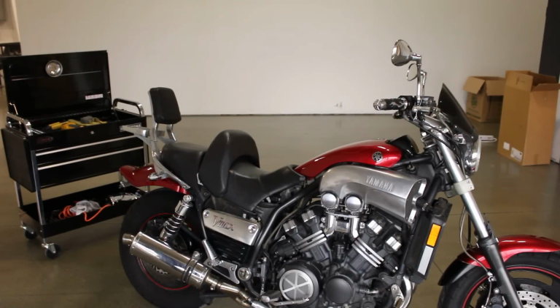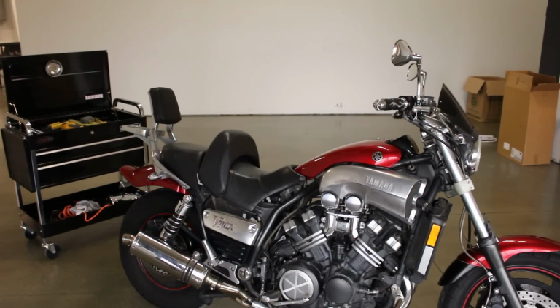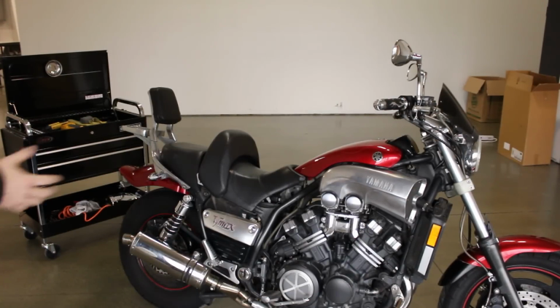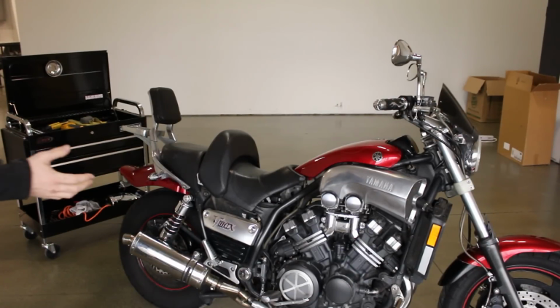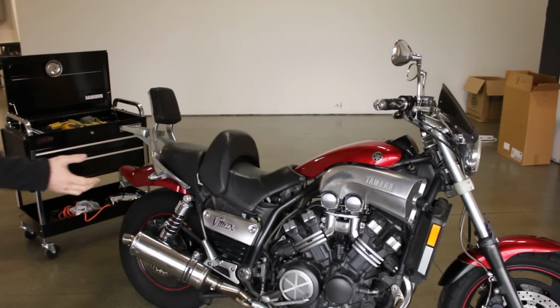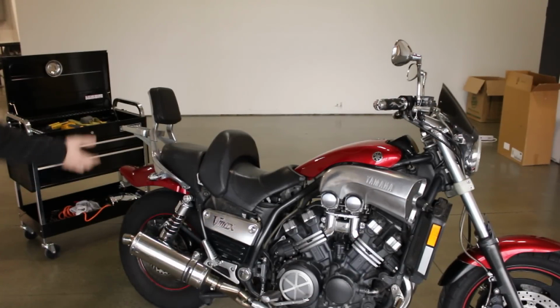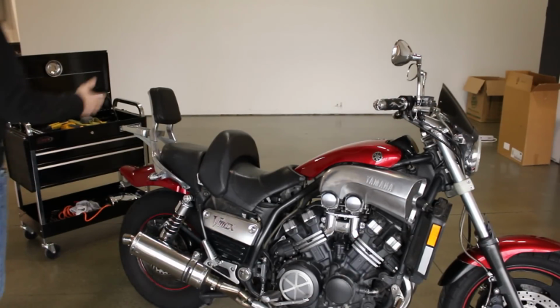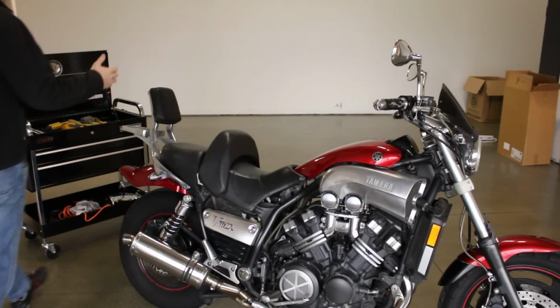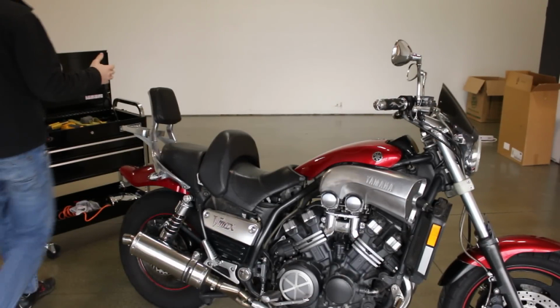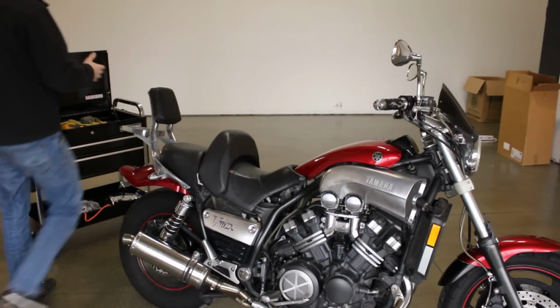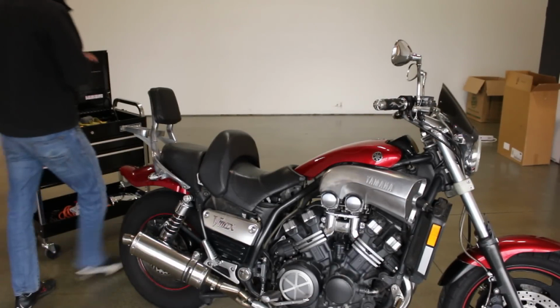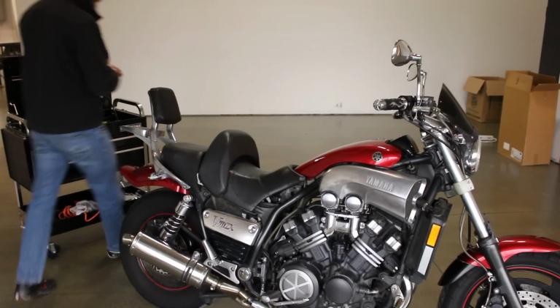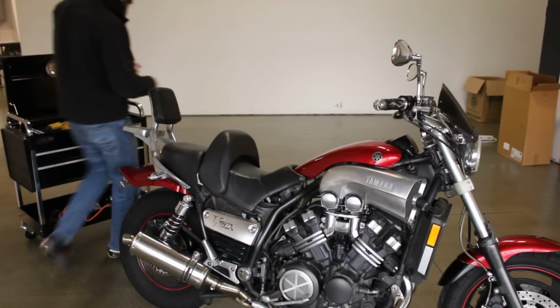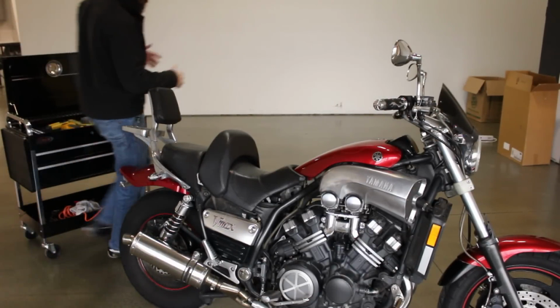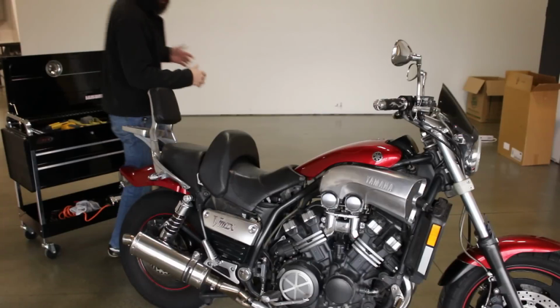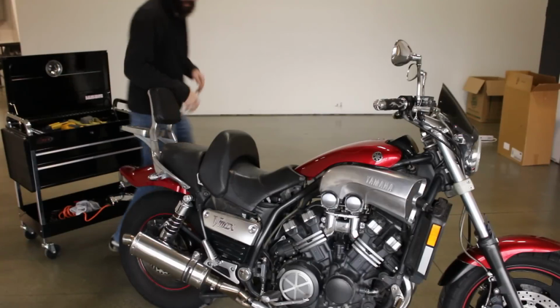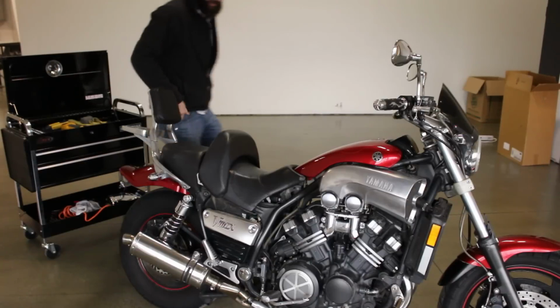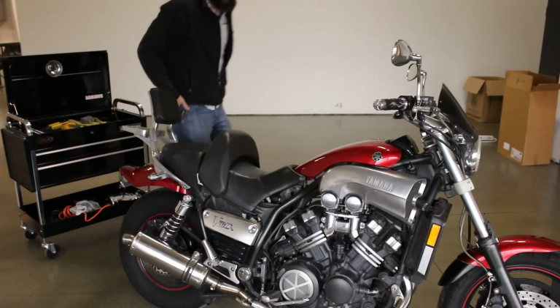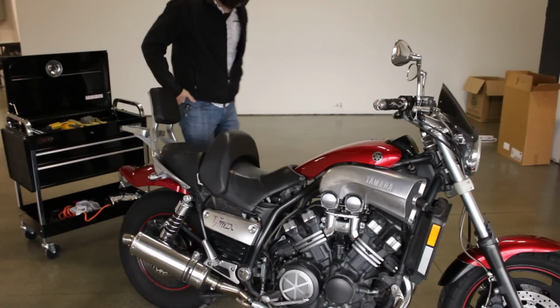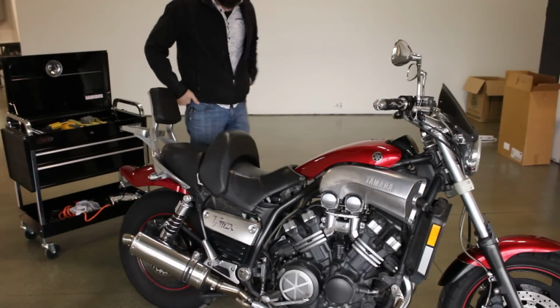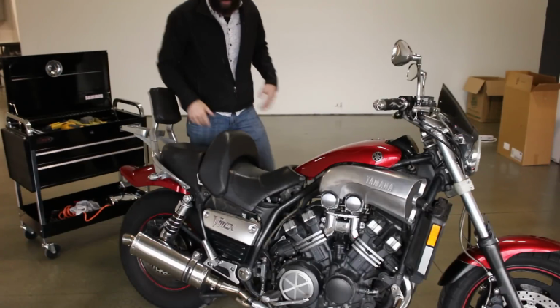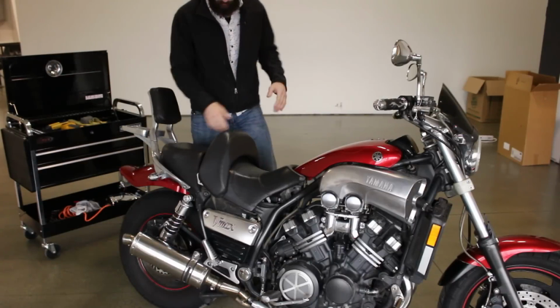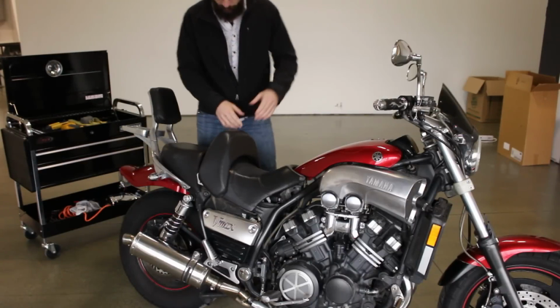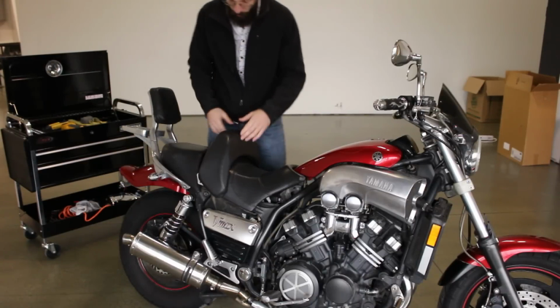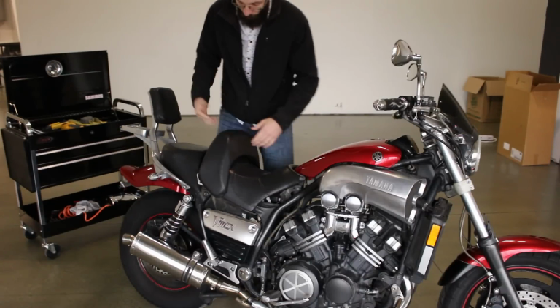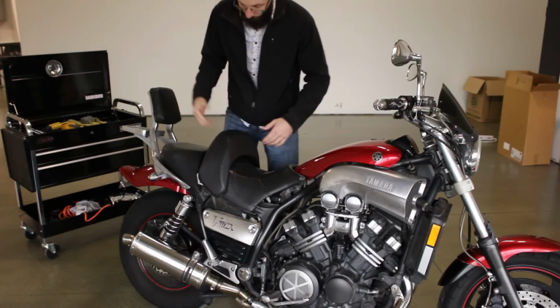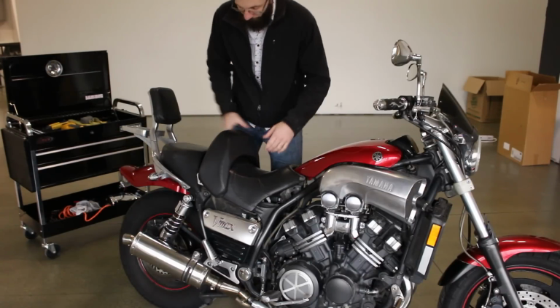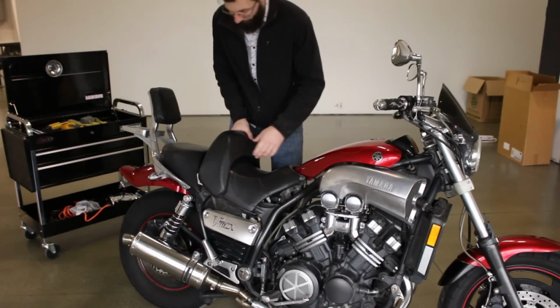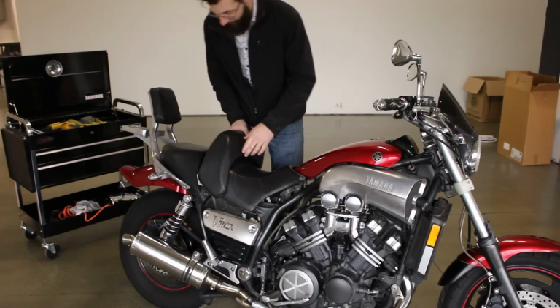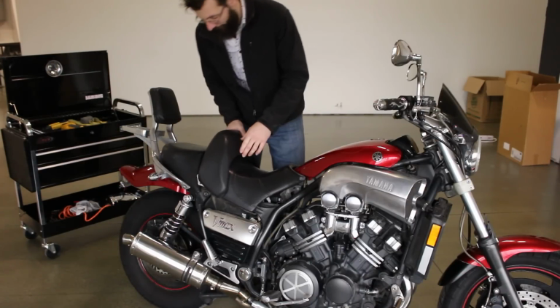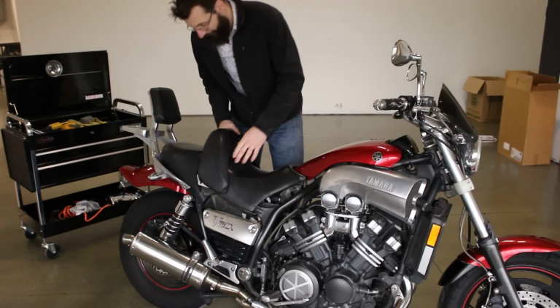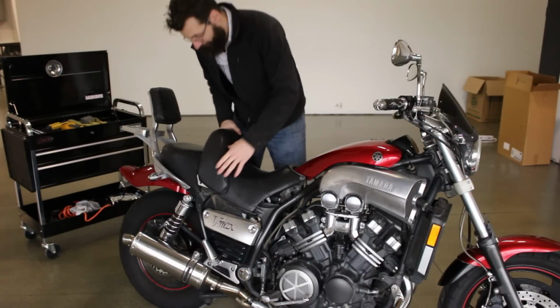What's up guys? It's Sean from SRK Cycles. I'm going to show you how to get to your battery on your VMAX.